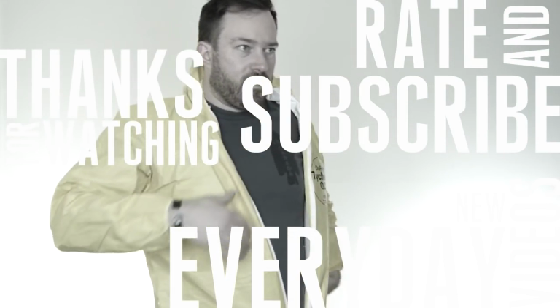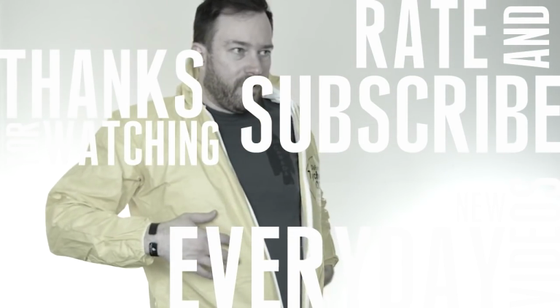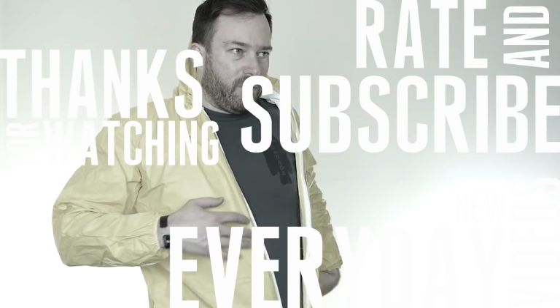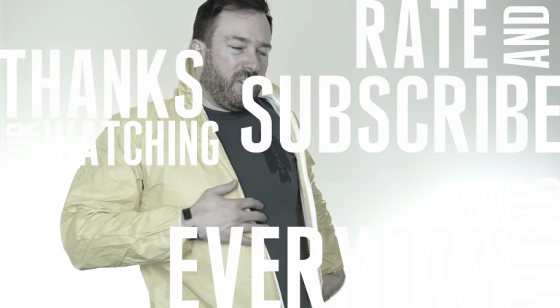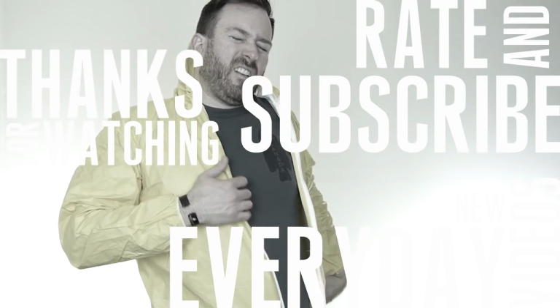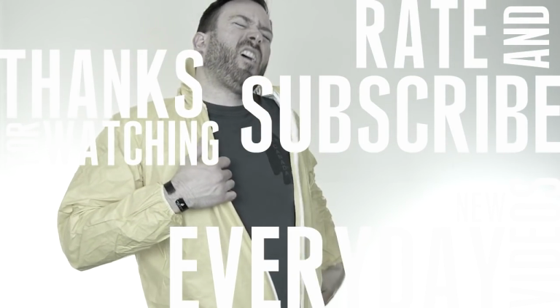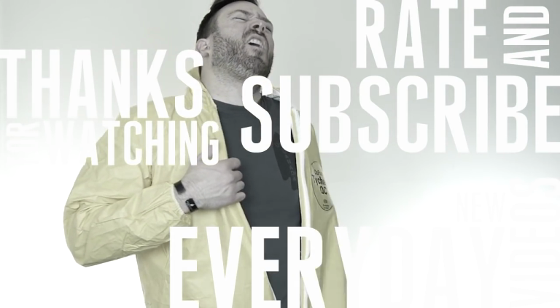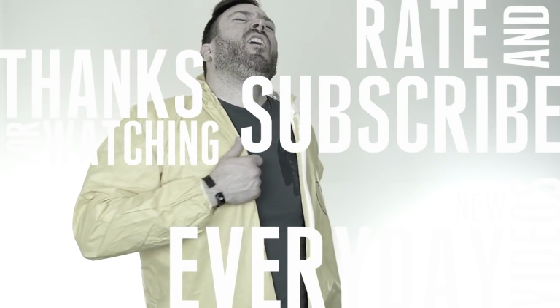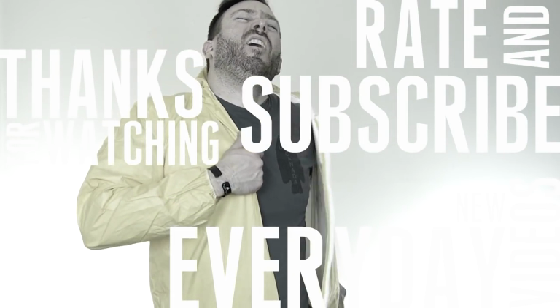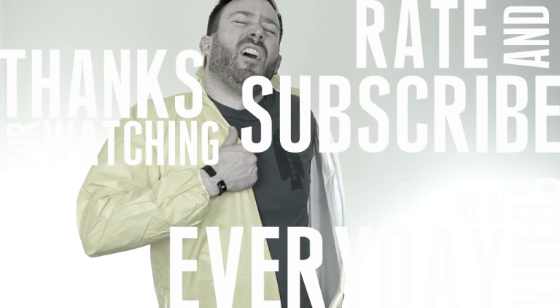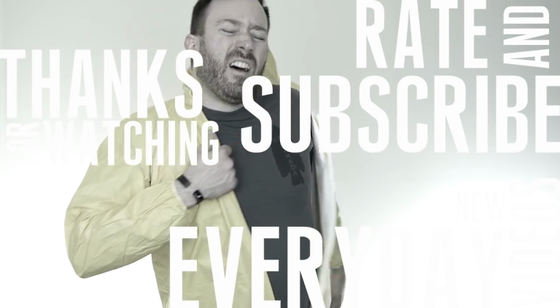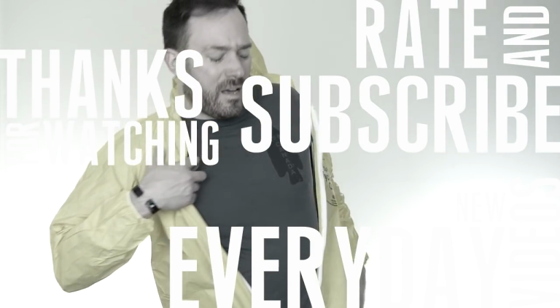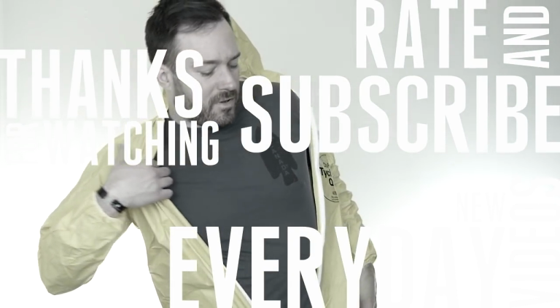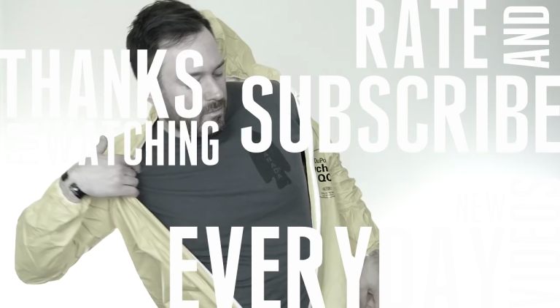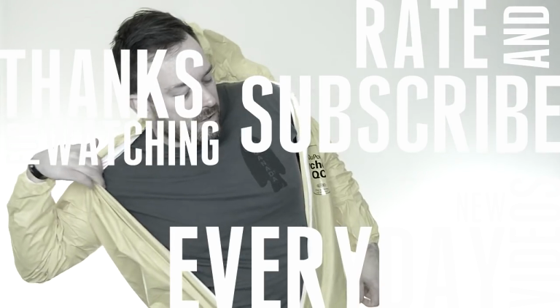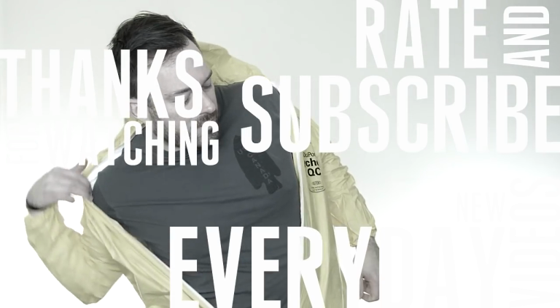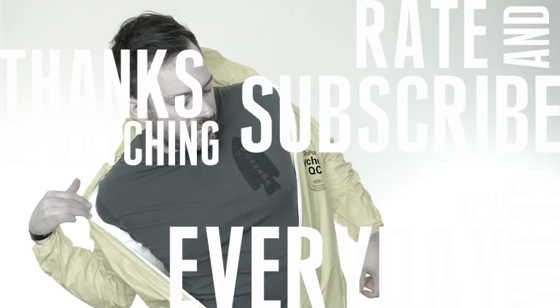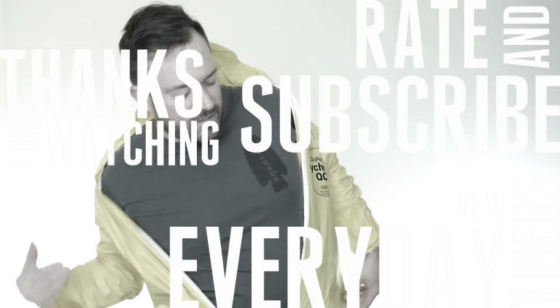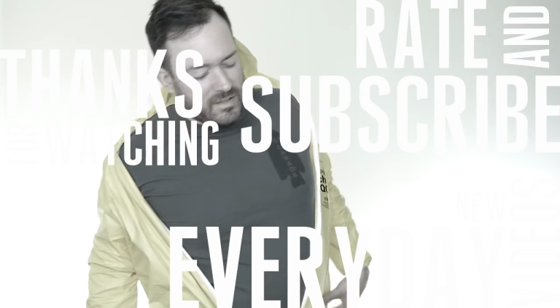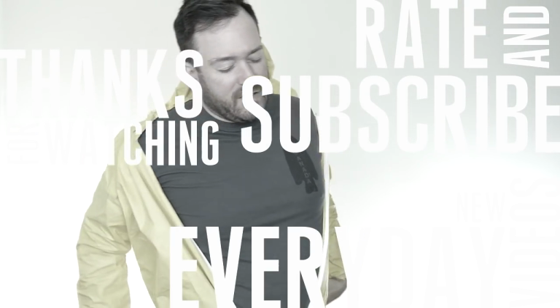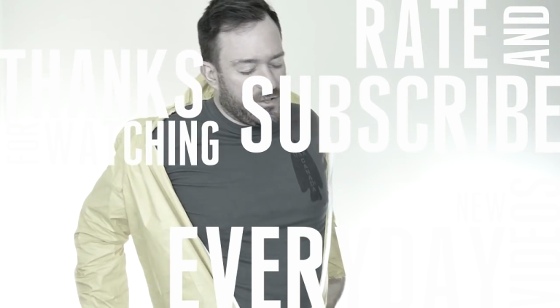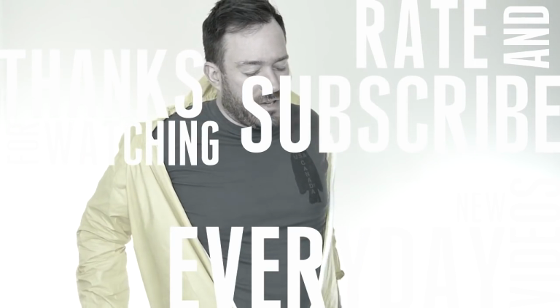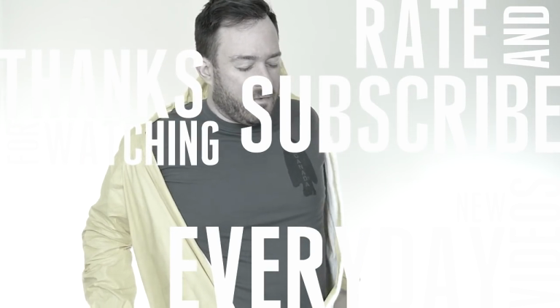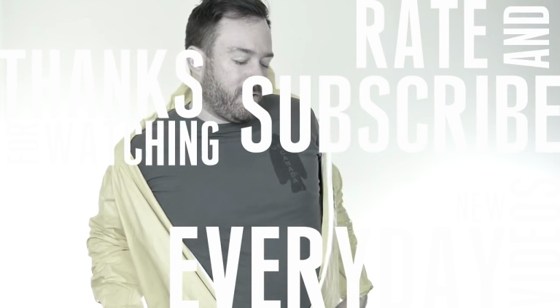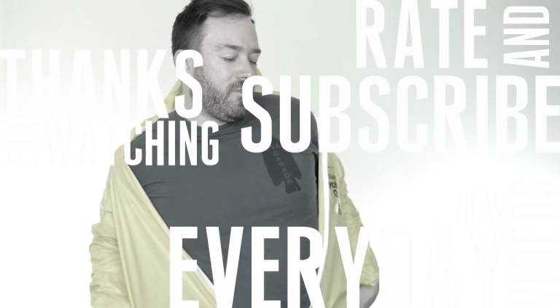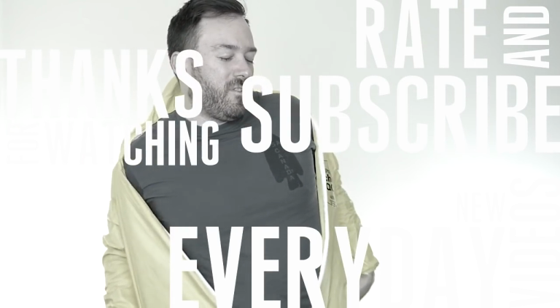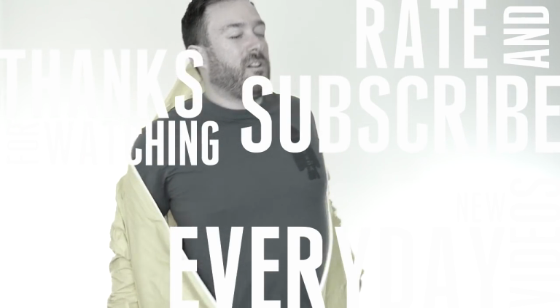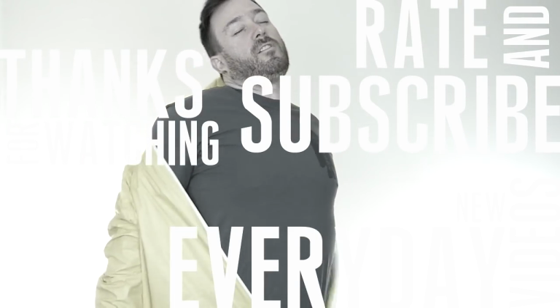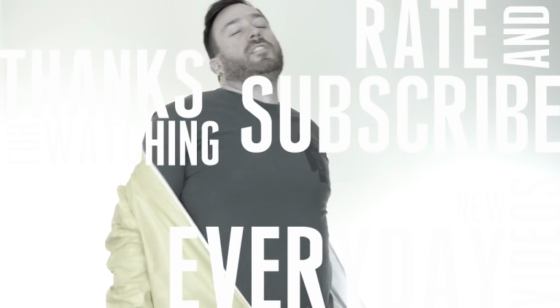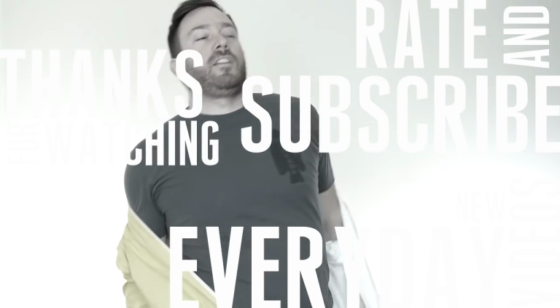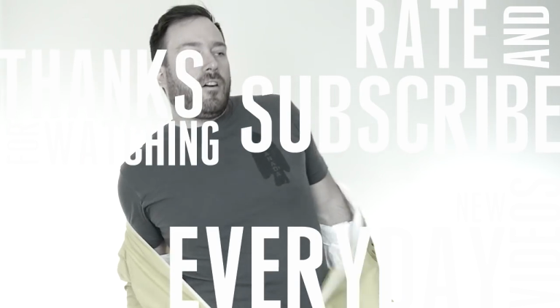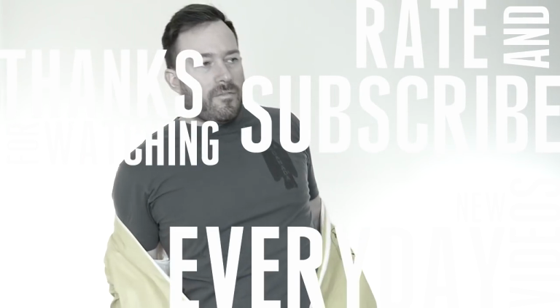Now for the fun part — I have to dislocate my shoulder getting this thing off!